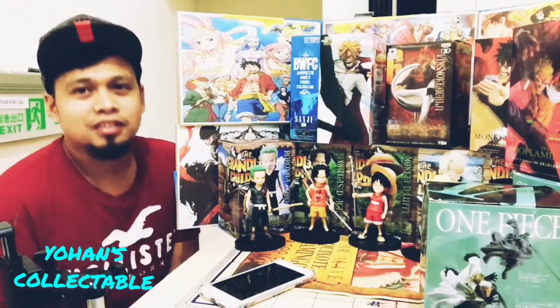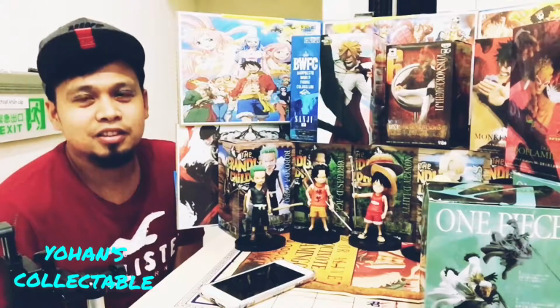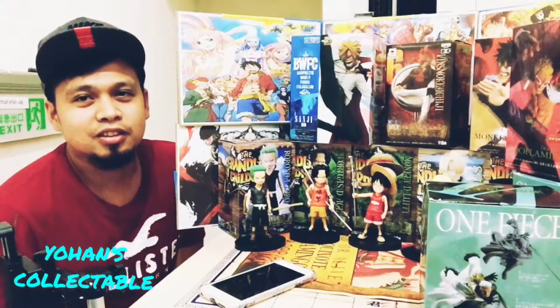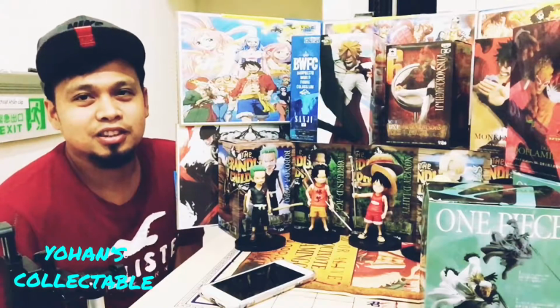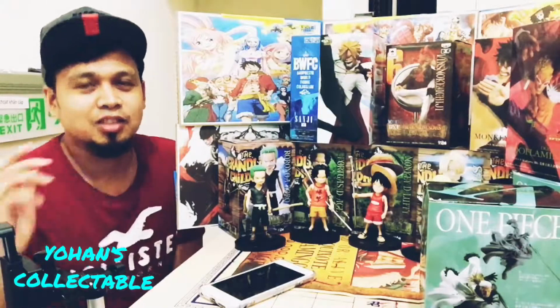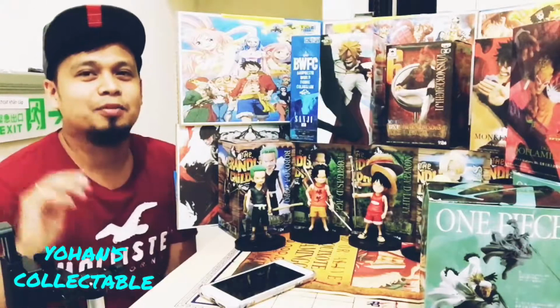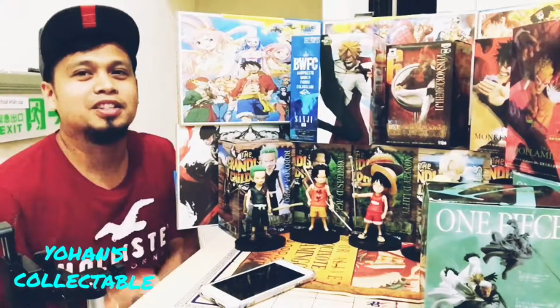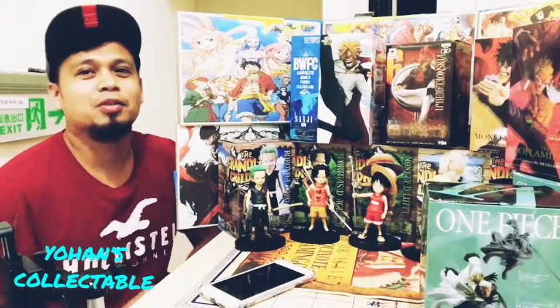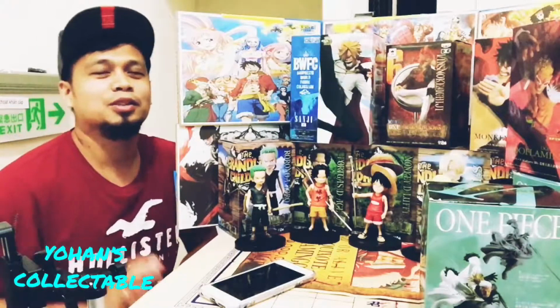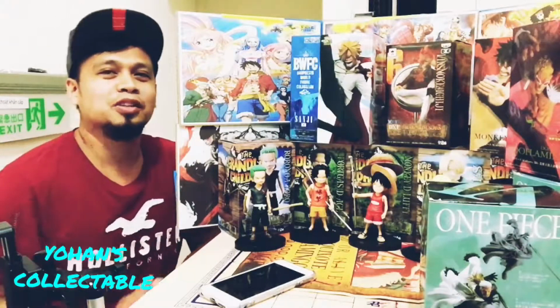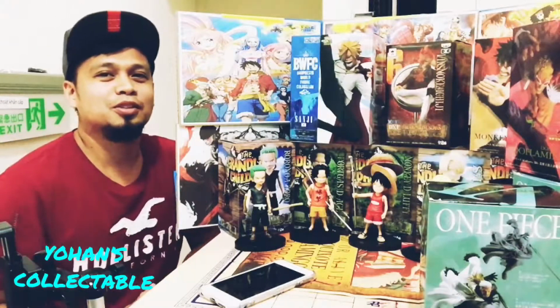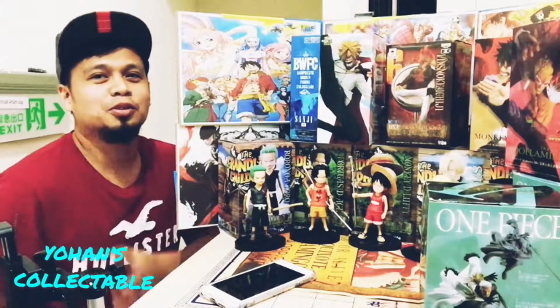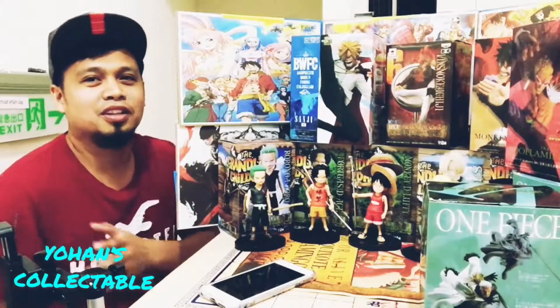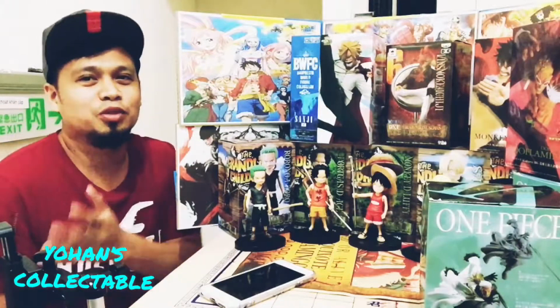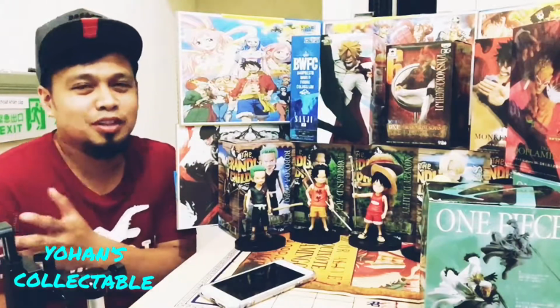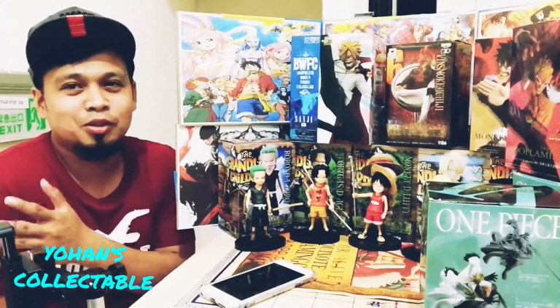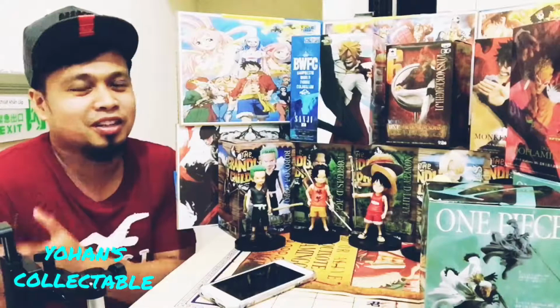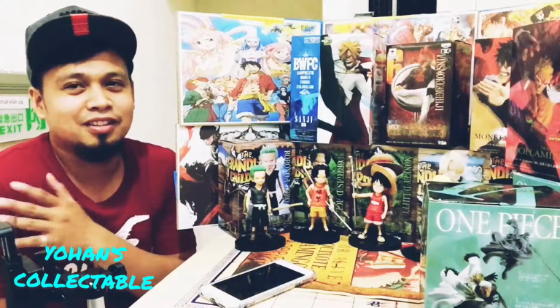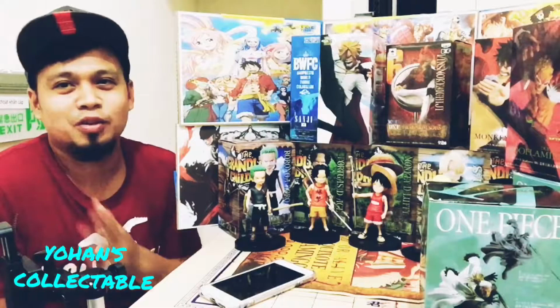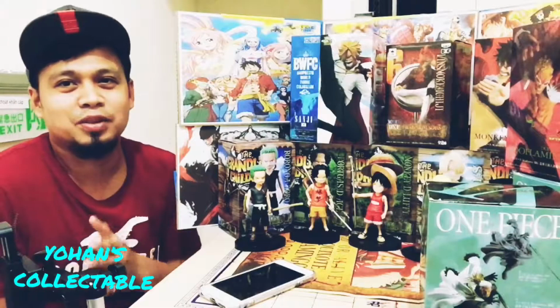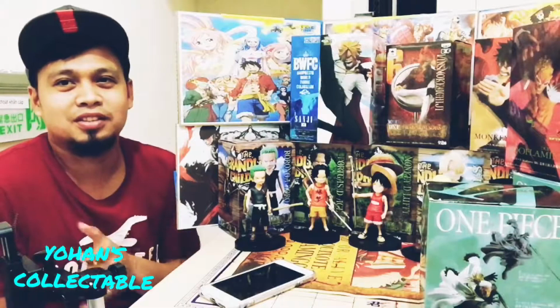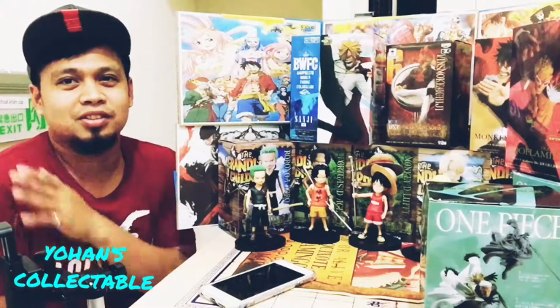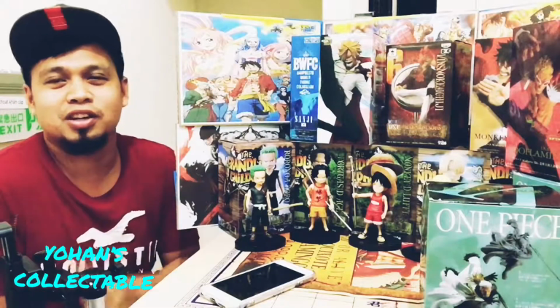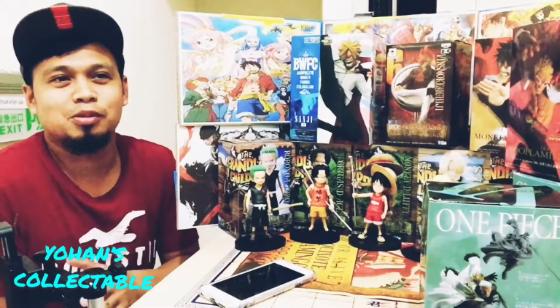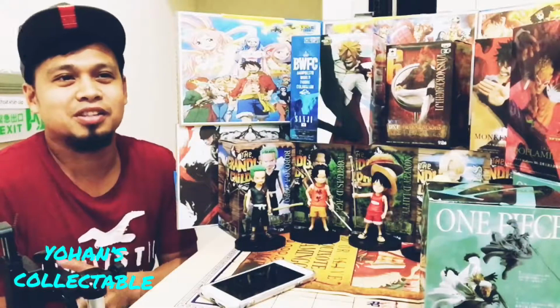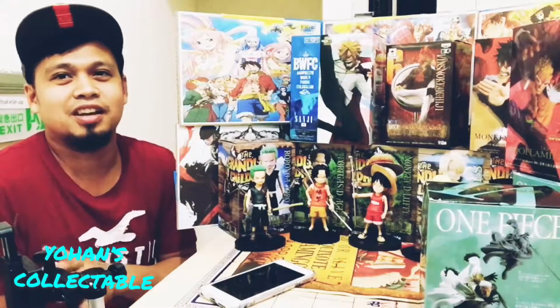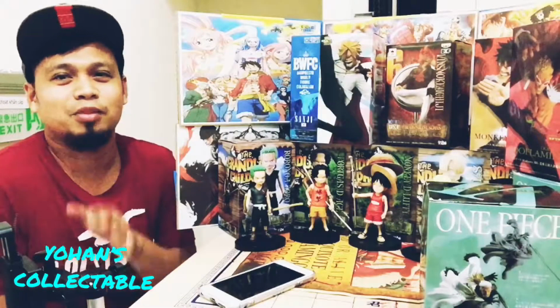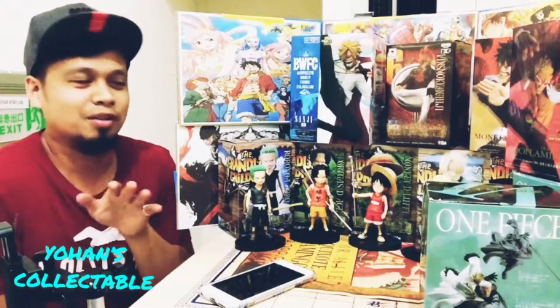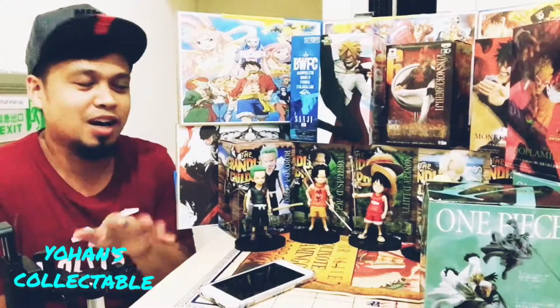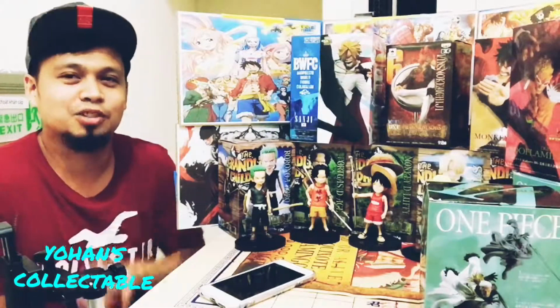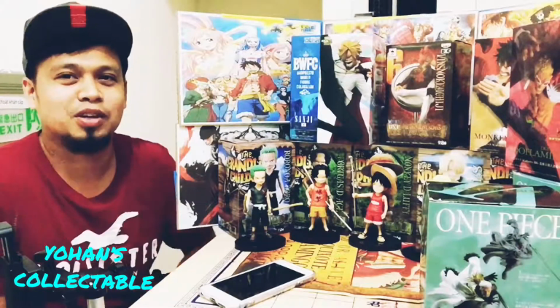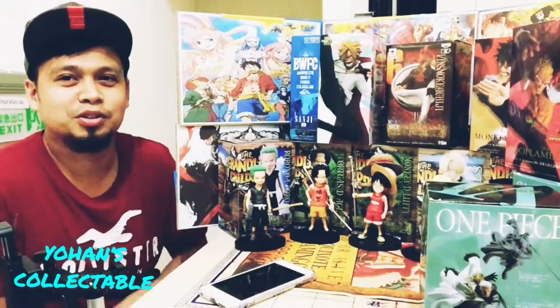Shoutout nga pala sa mga suki. It's okay, continue collecting One Piece, Dragon Ball Z, and mga action figures.